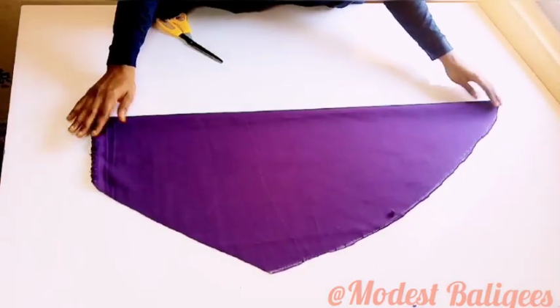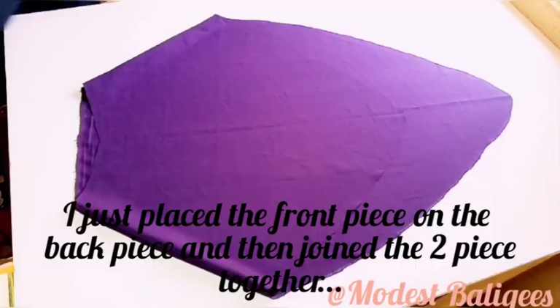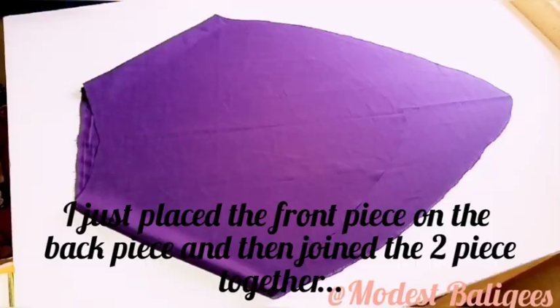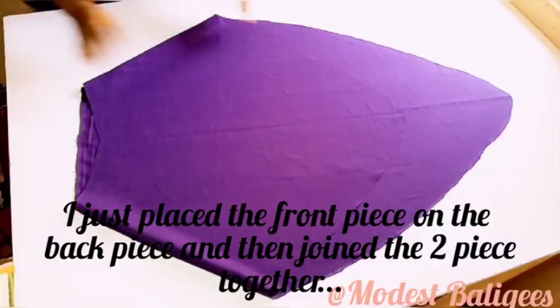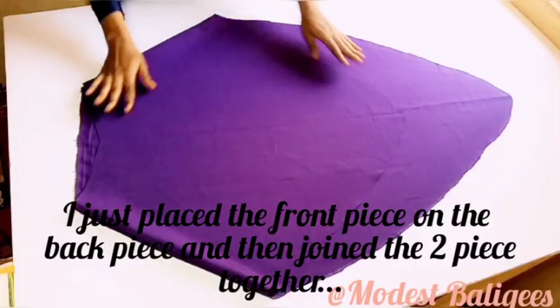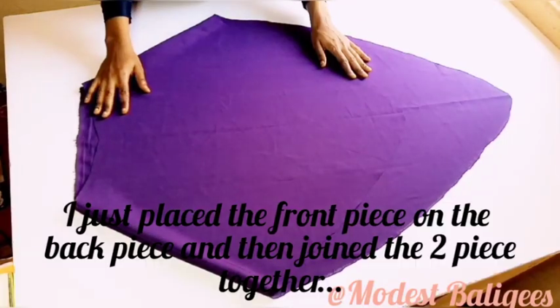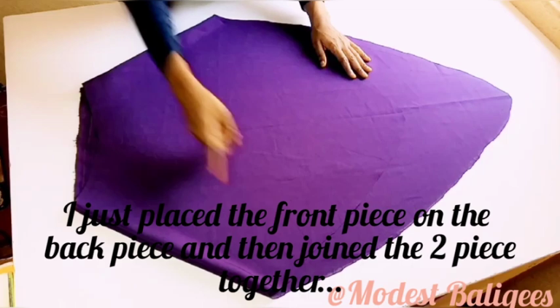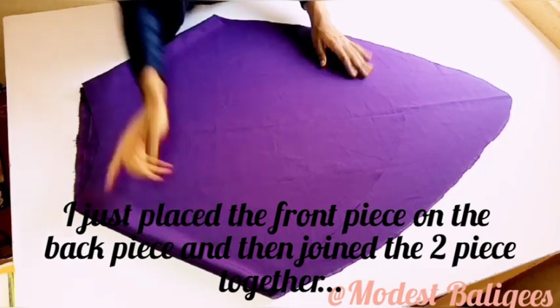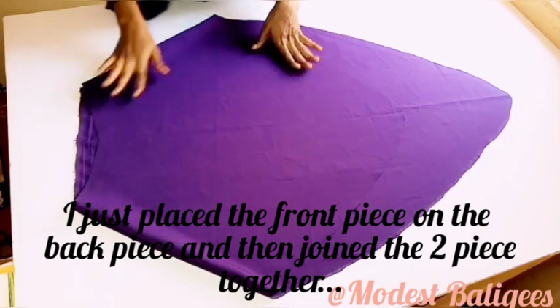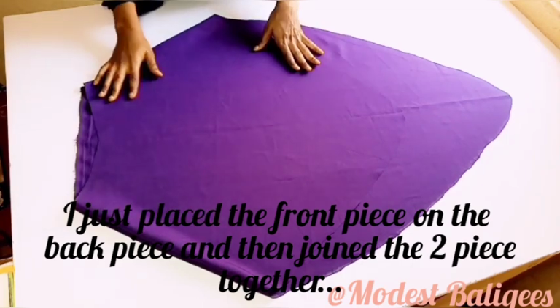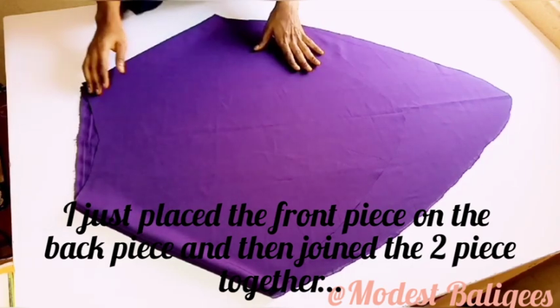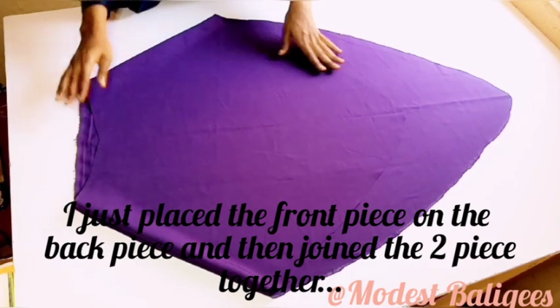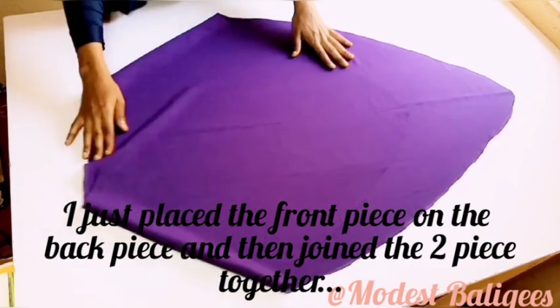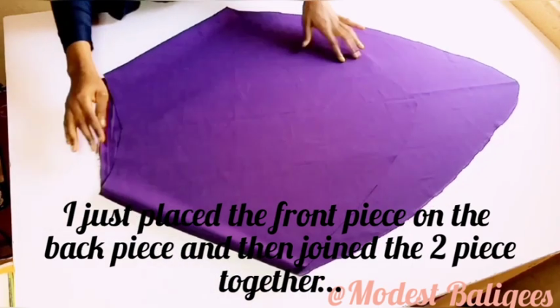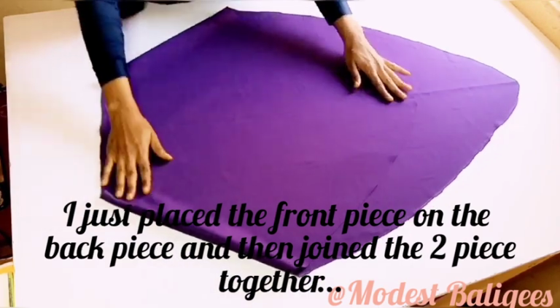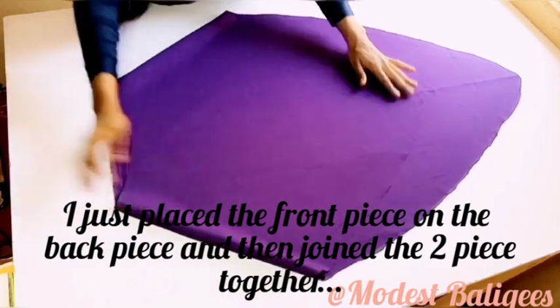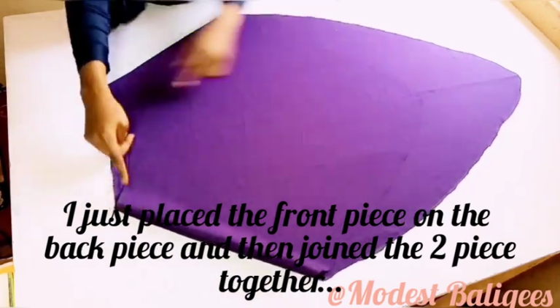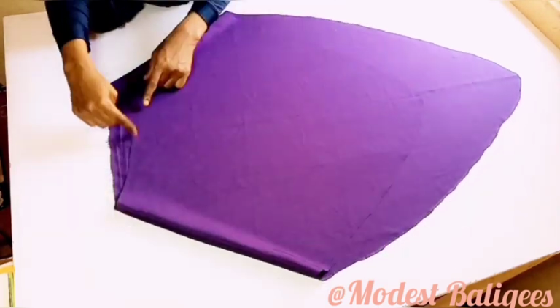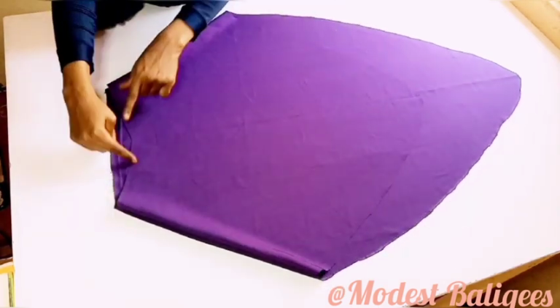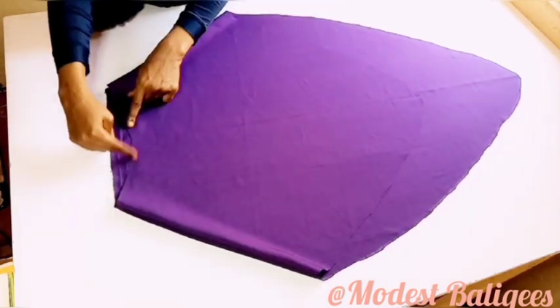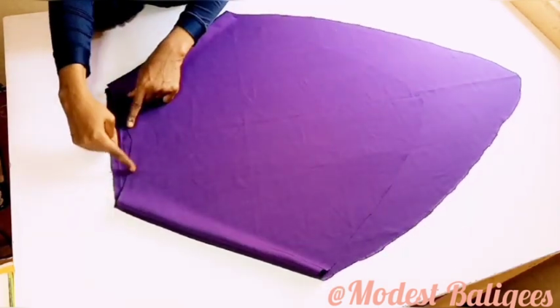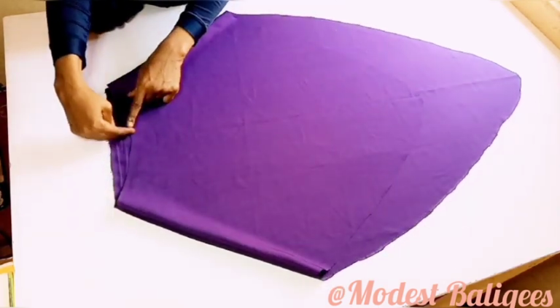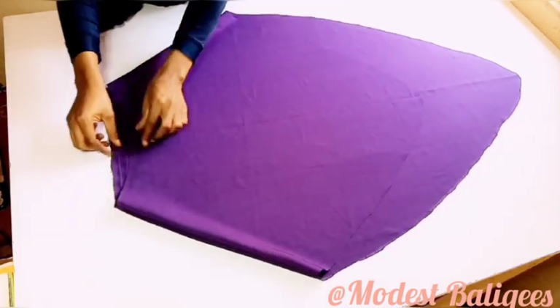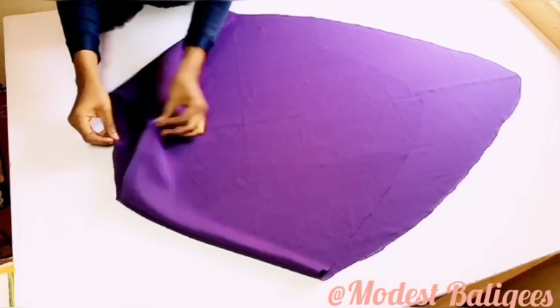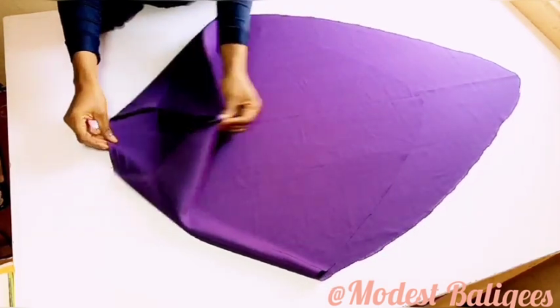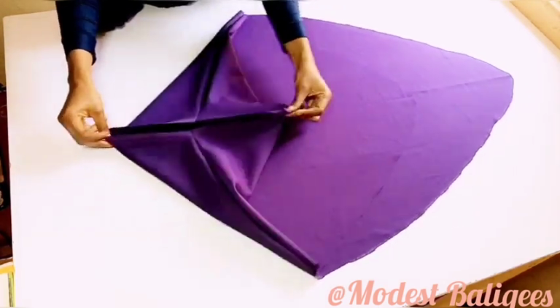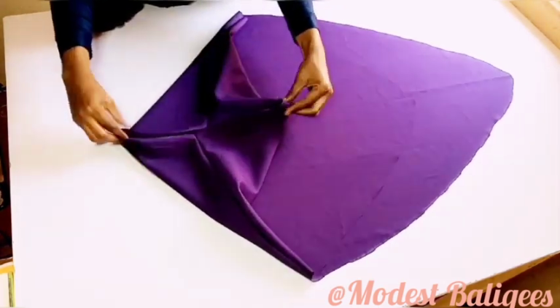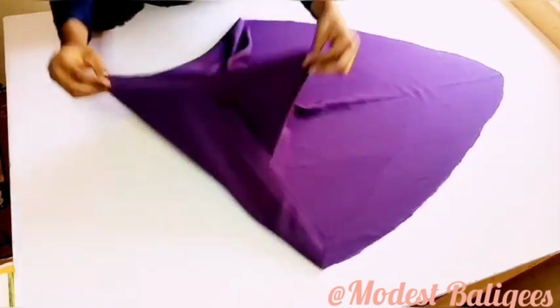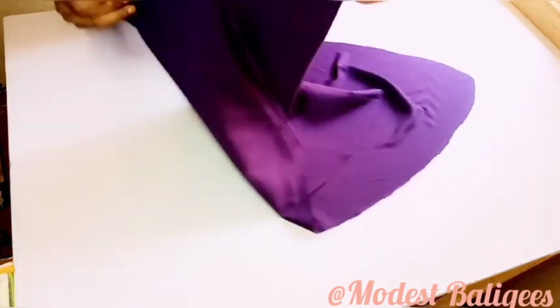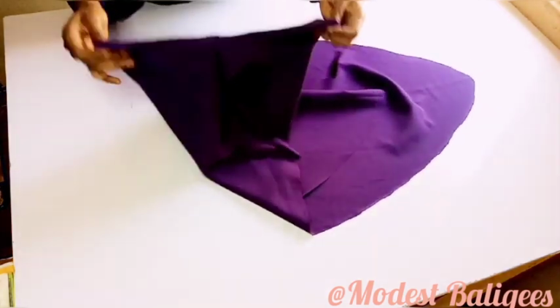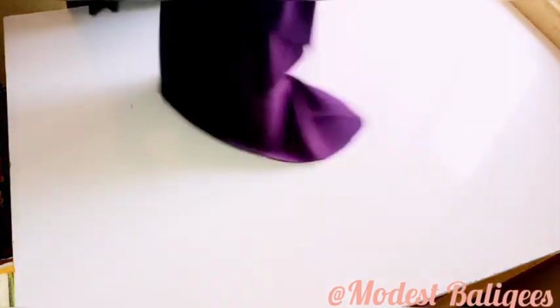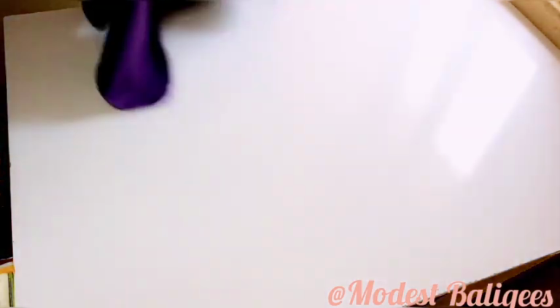The next thing I'm going to do is place my front piece on my back piece and stitch it. I stitch up to the 15-inch point, and then I have my hijab opening.